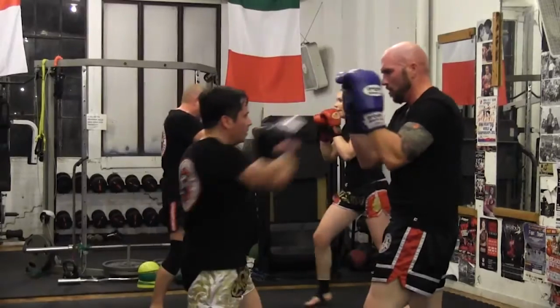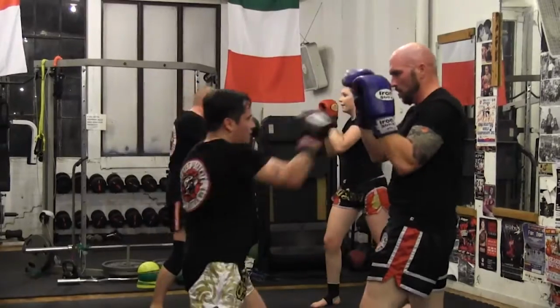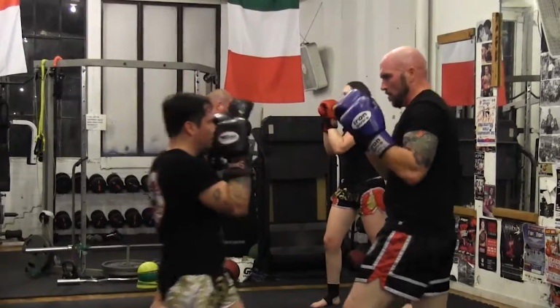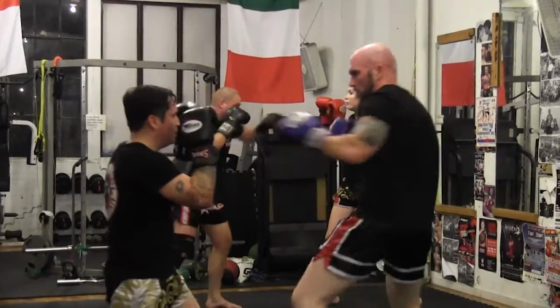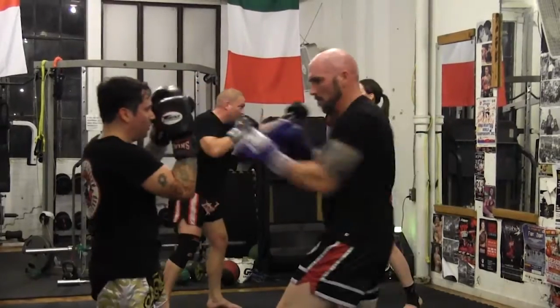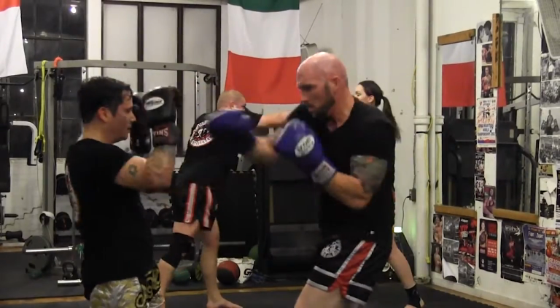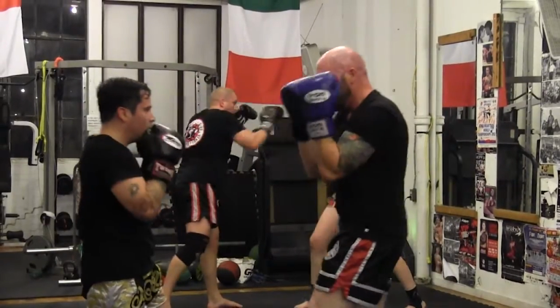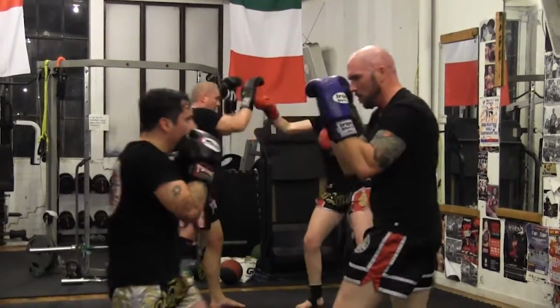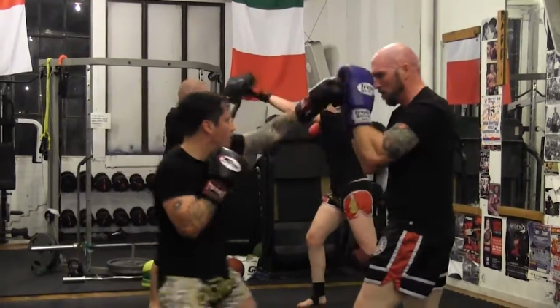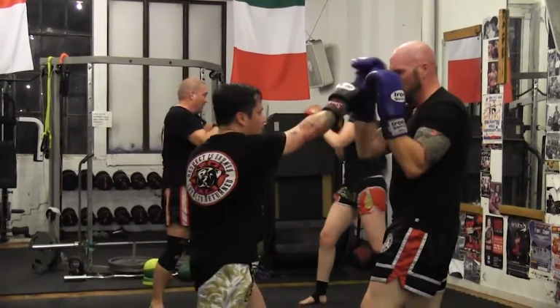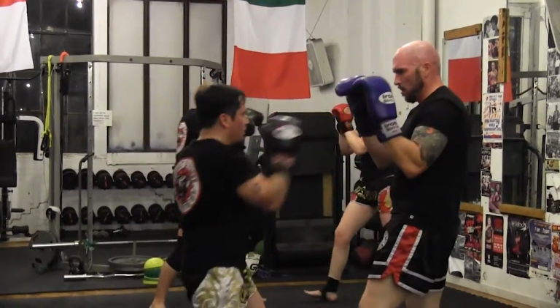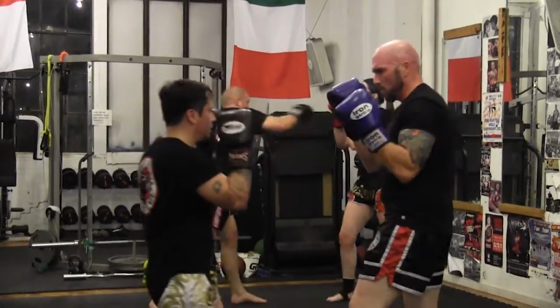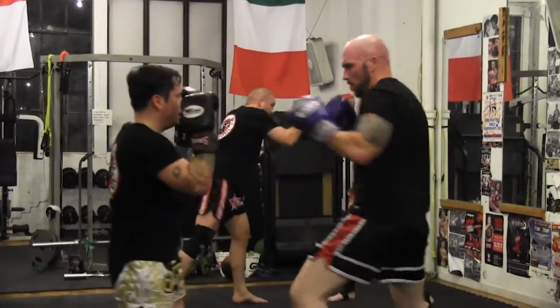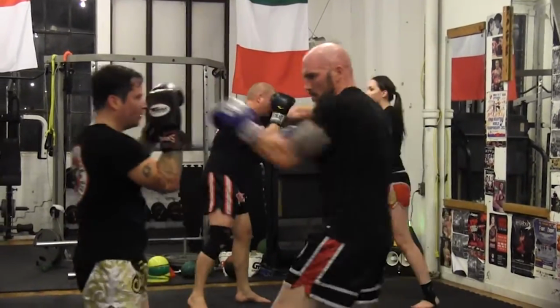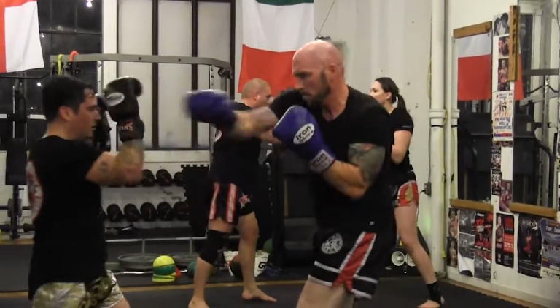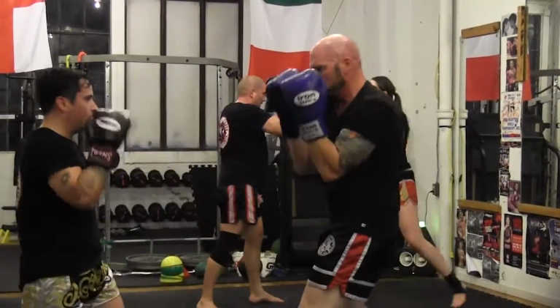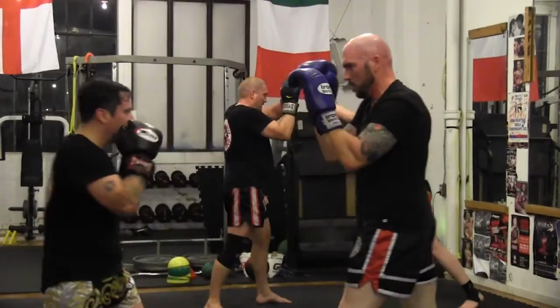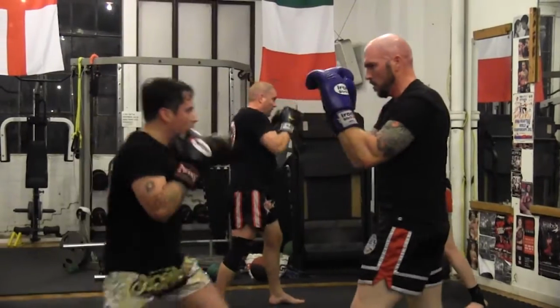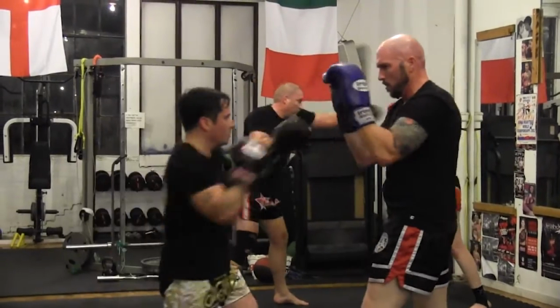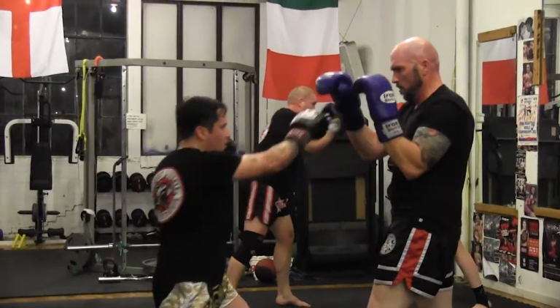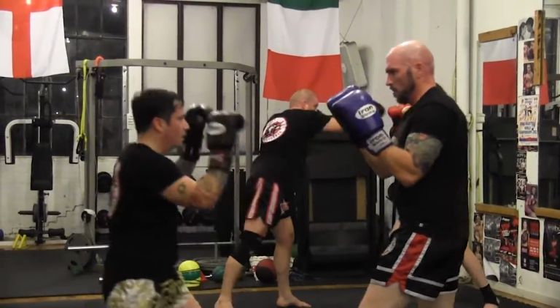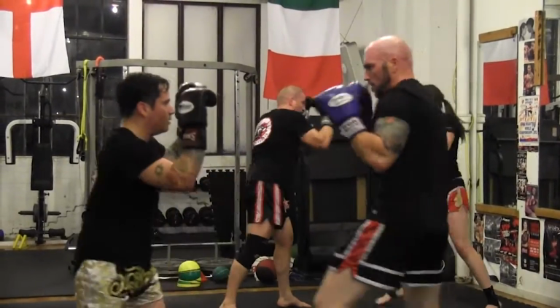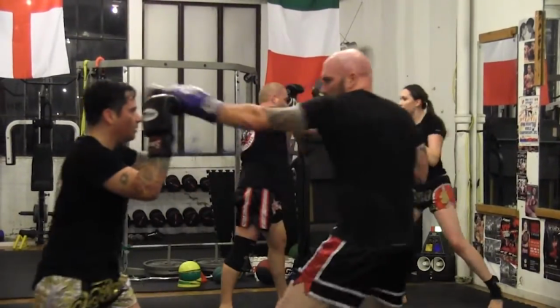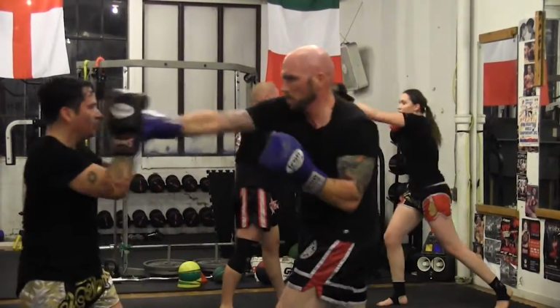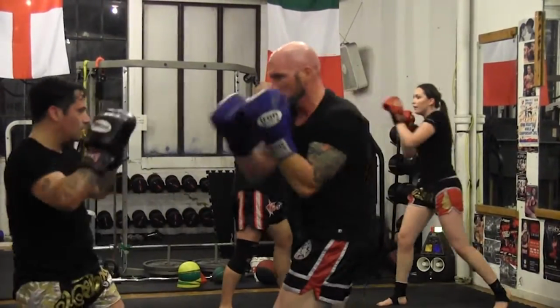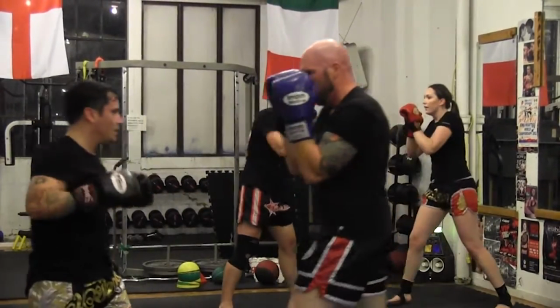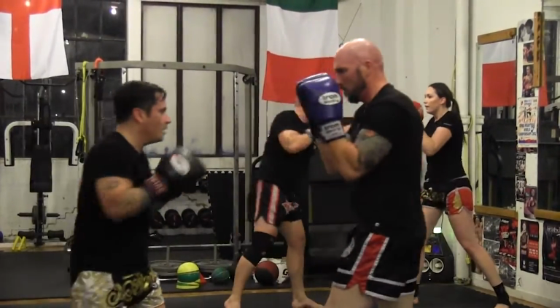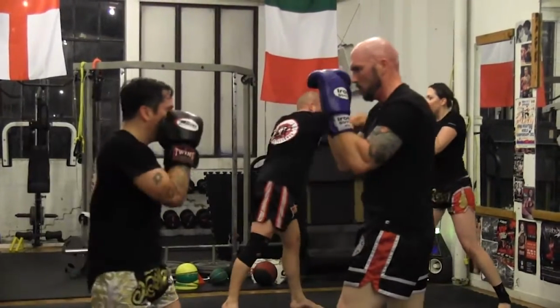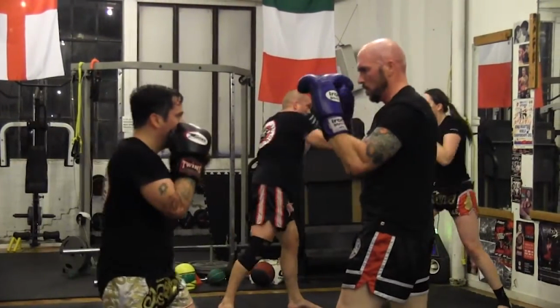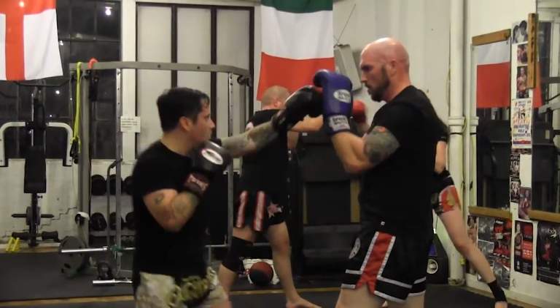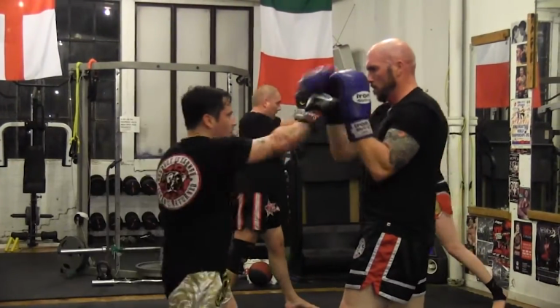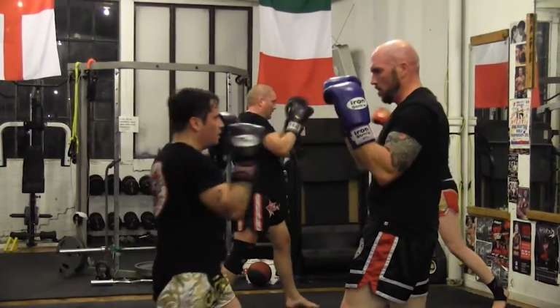And then in close range quarters, within a clinch — which is very, very close — there are throws that can be done.